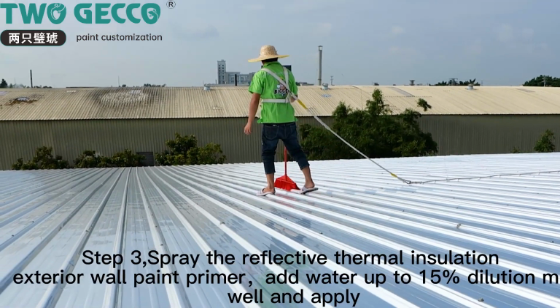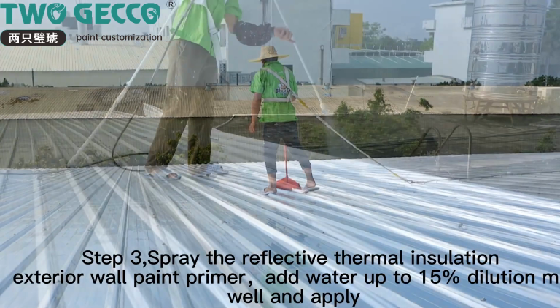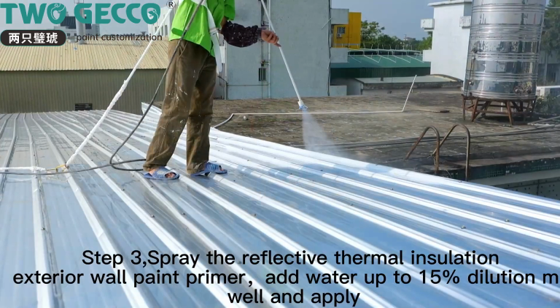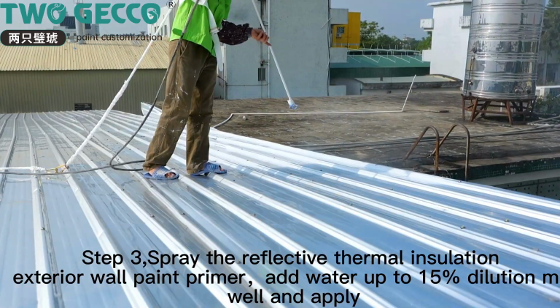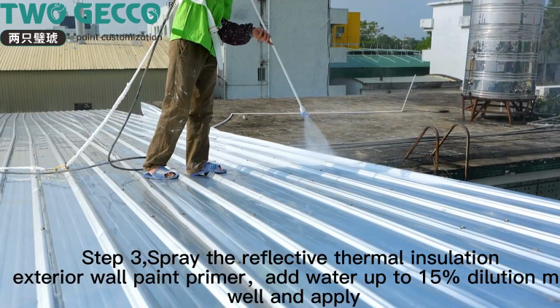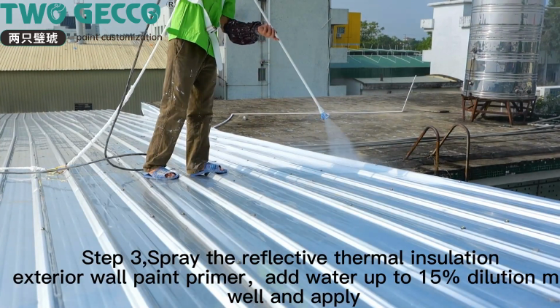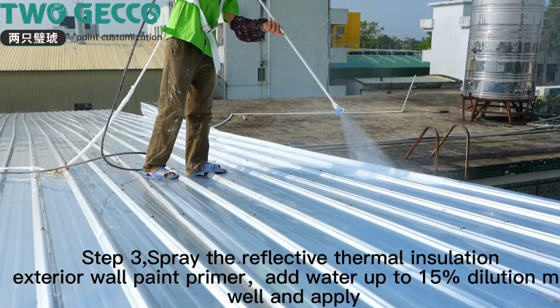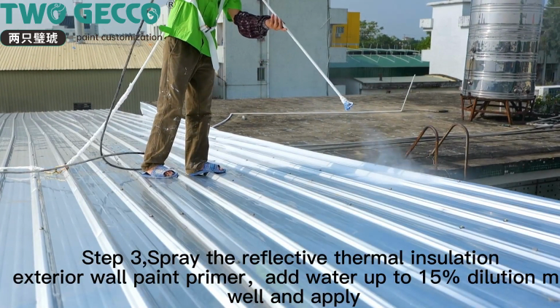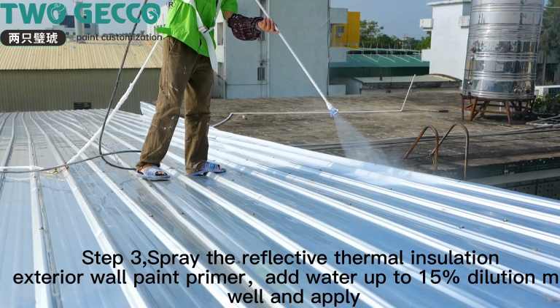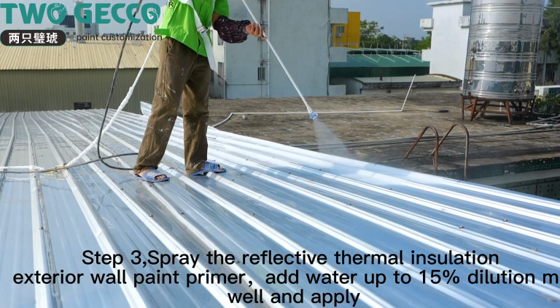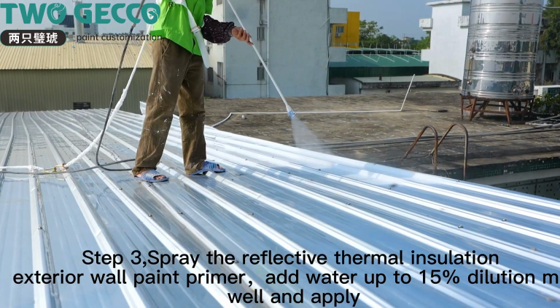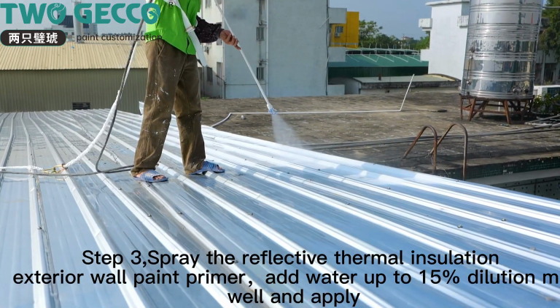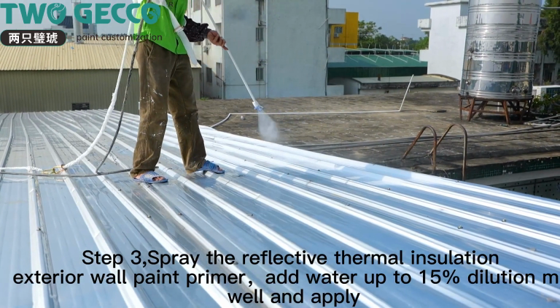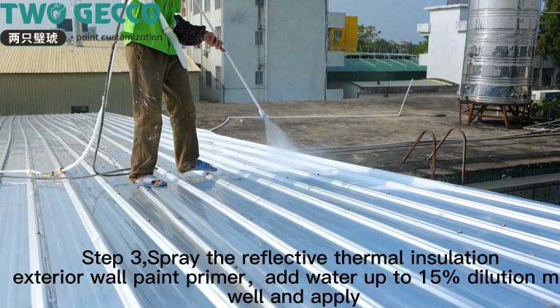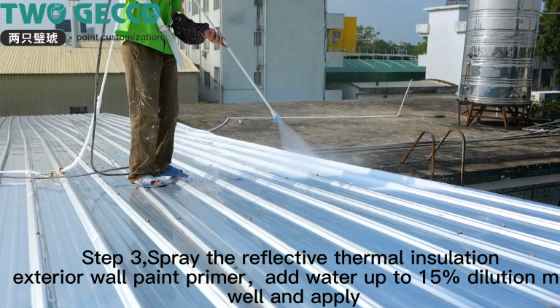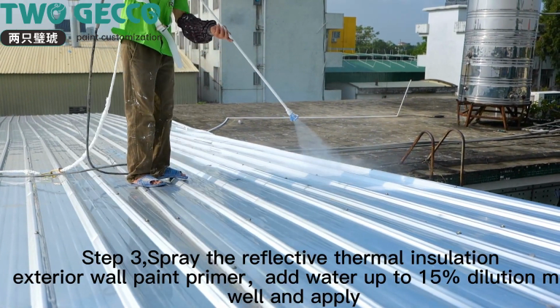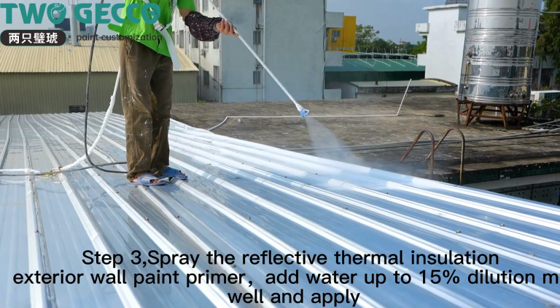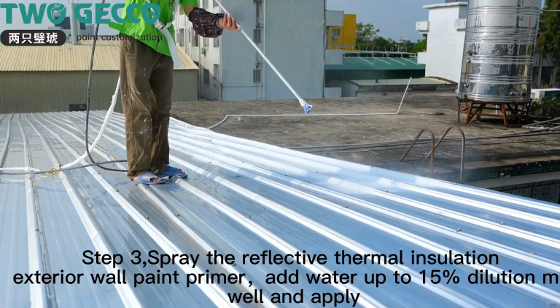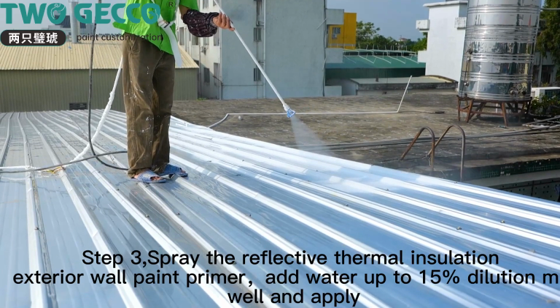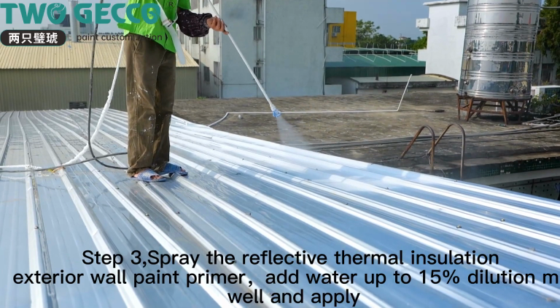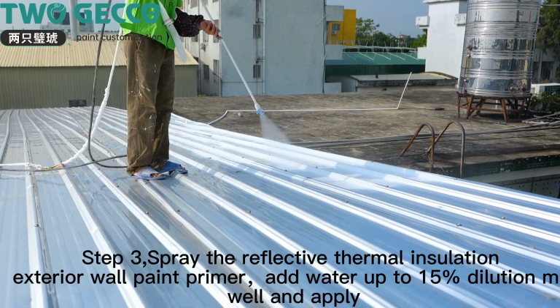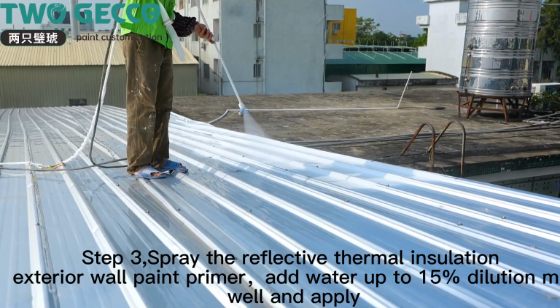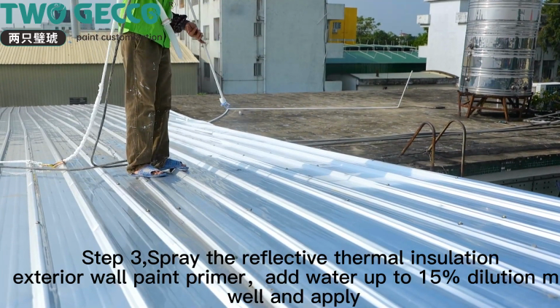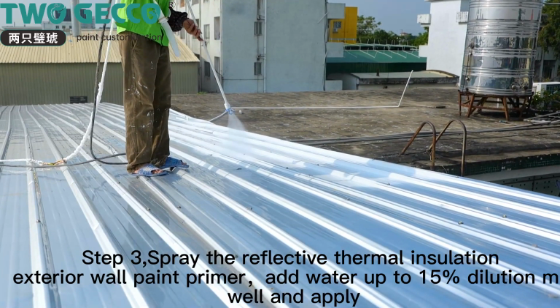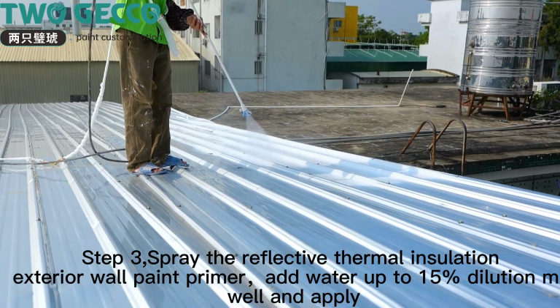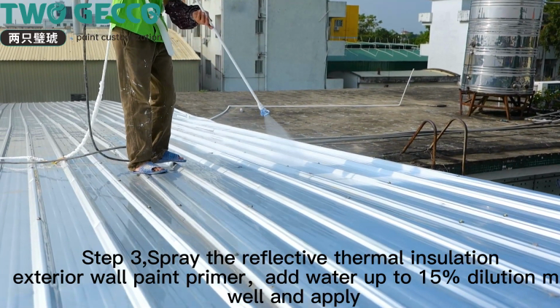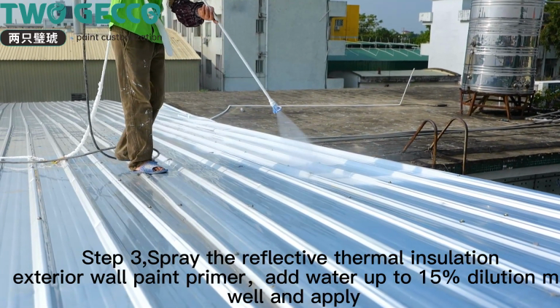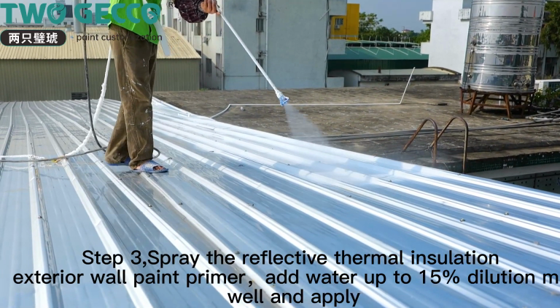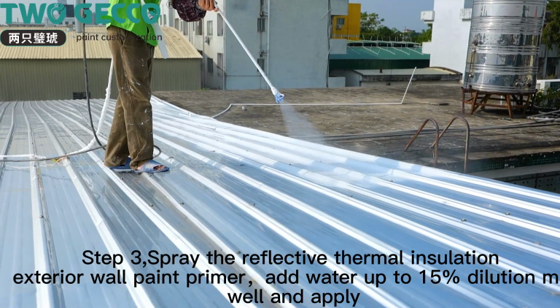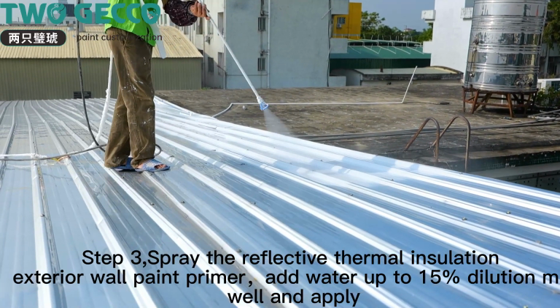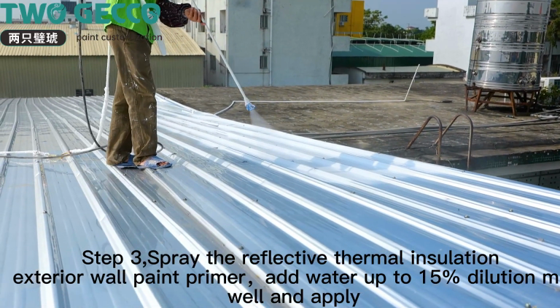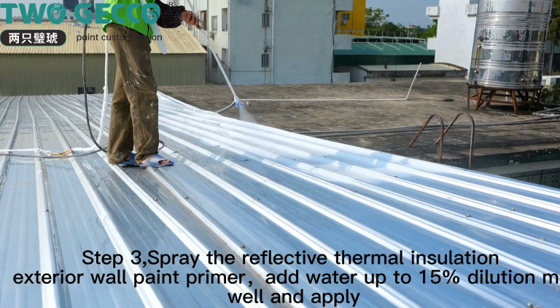Step 3: spray the reflective thermal insulation exterior wall paint primer, add water up to 5-15% dilution, mix well and apply.